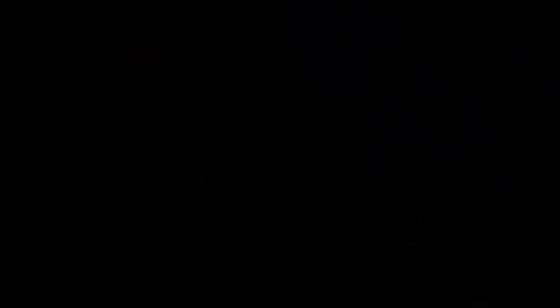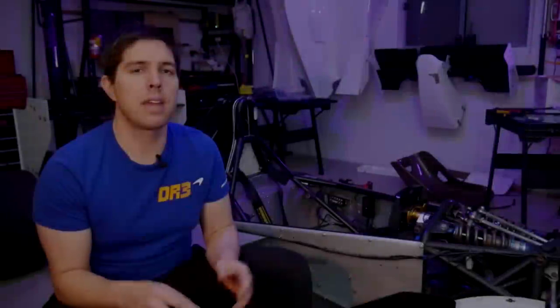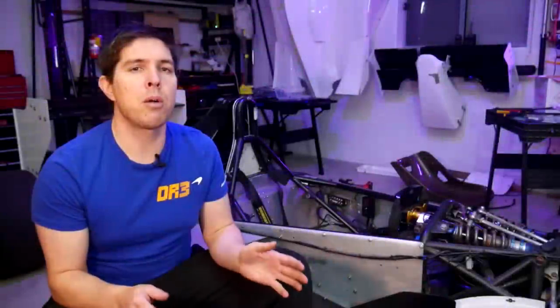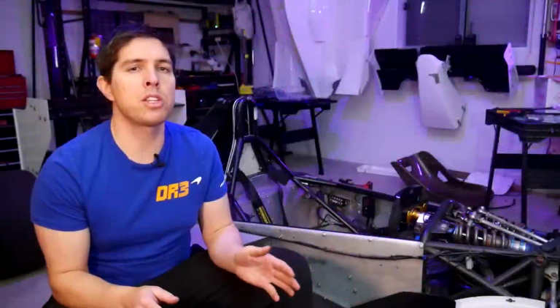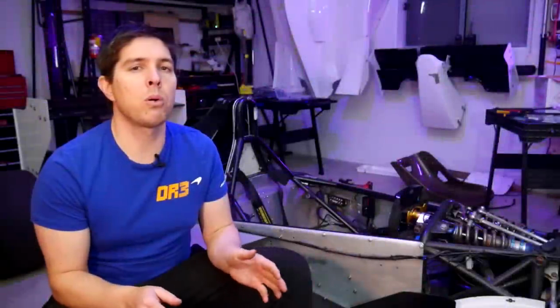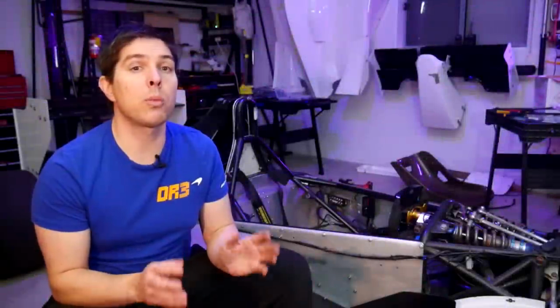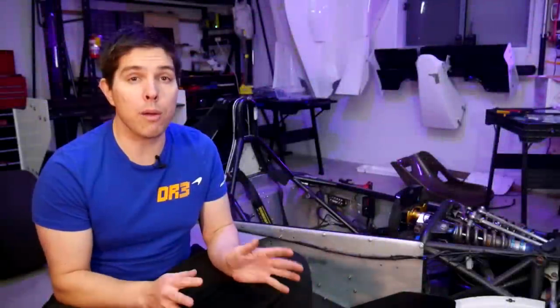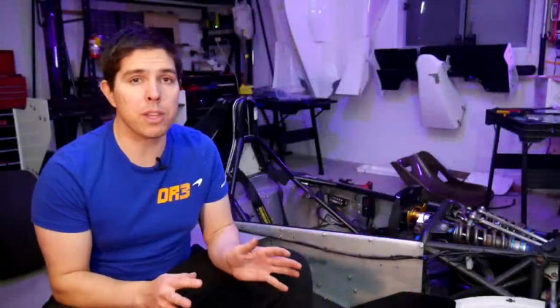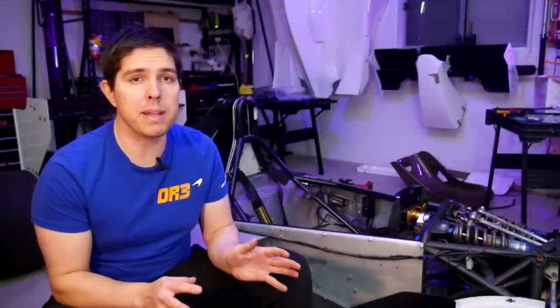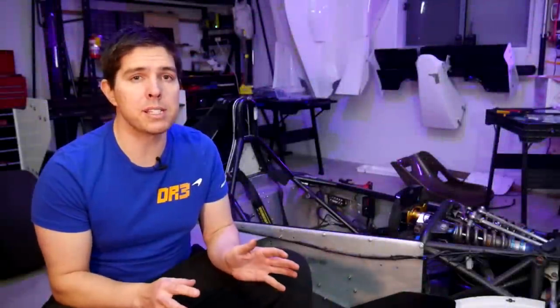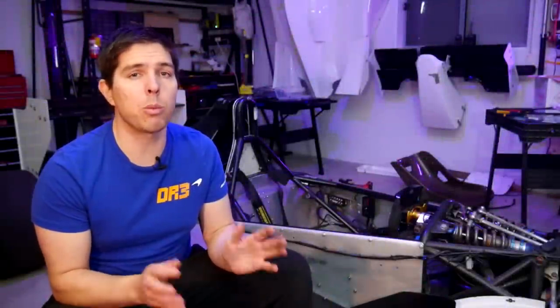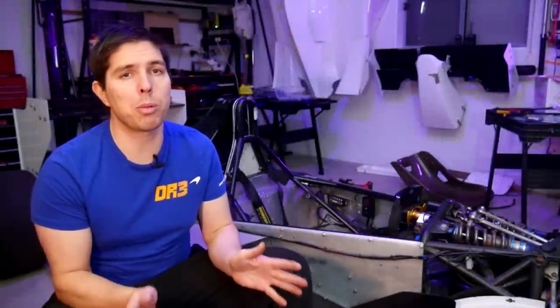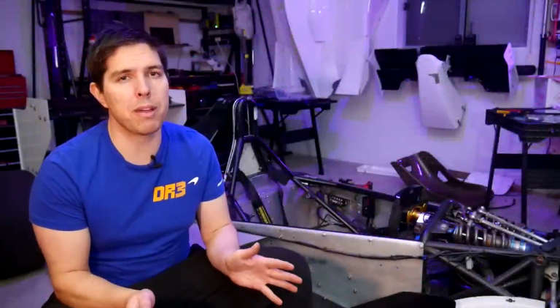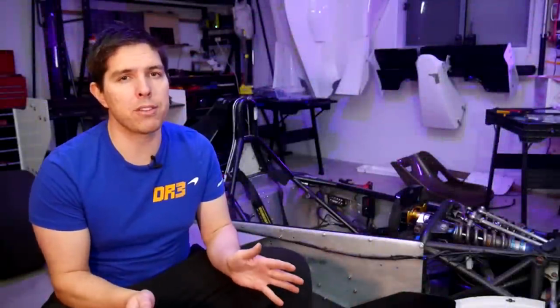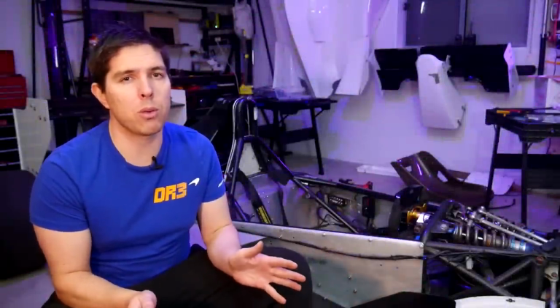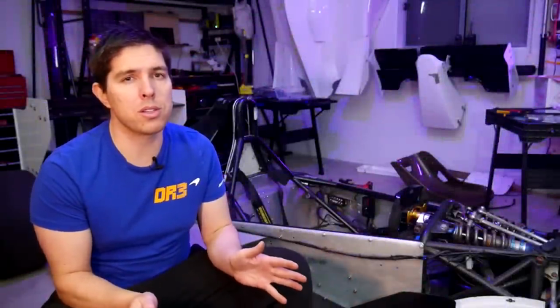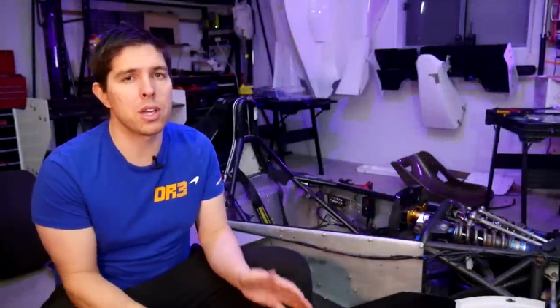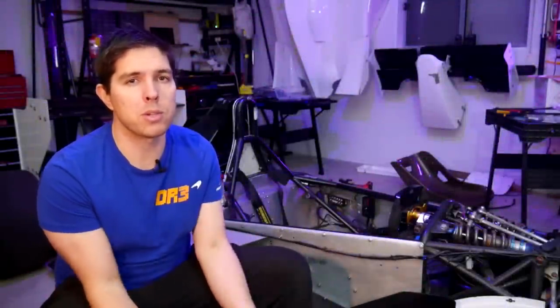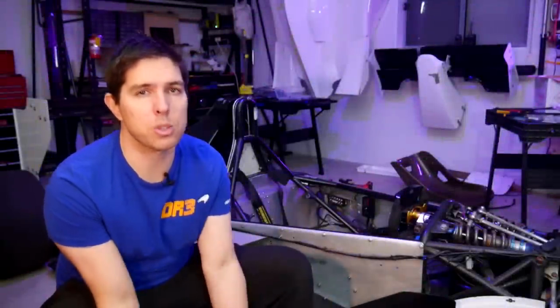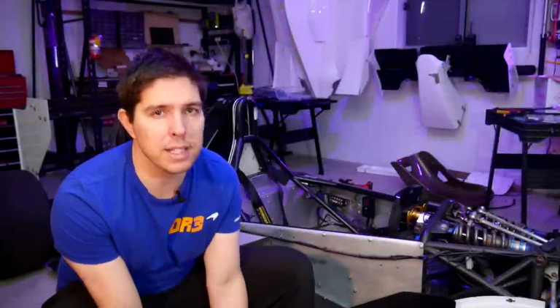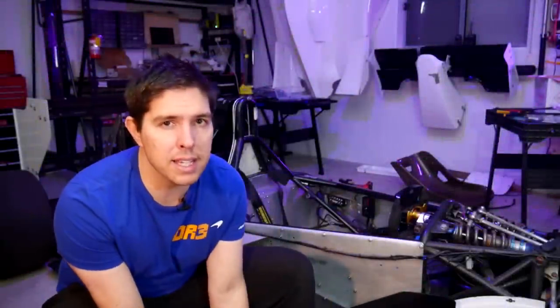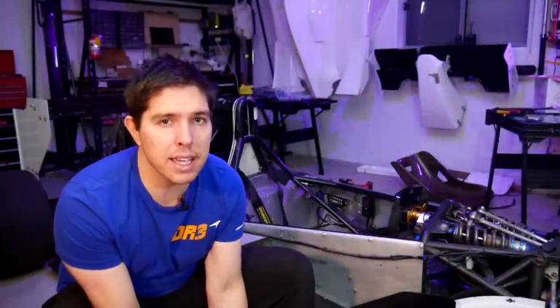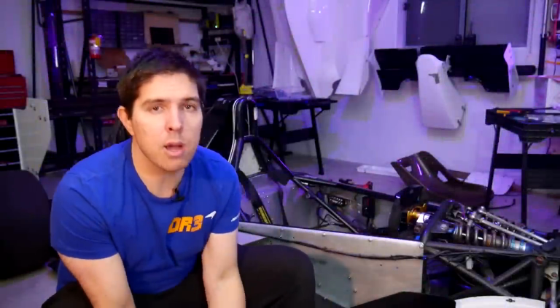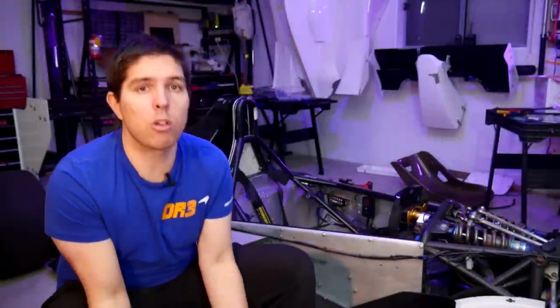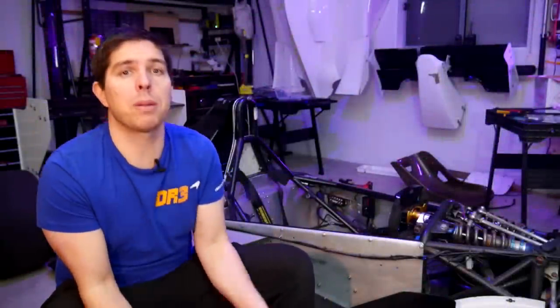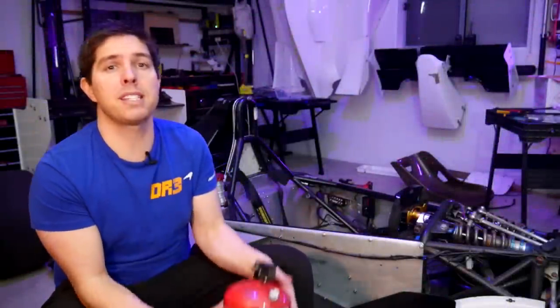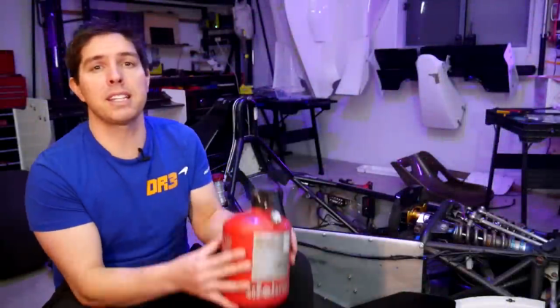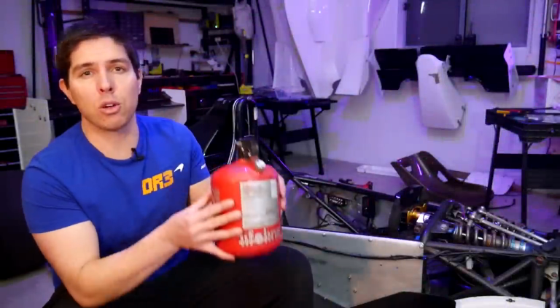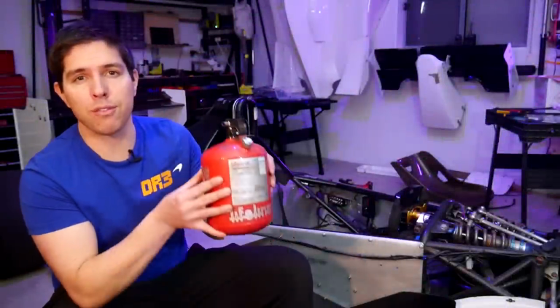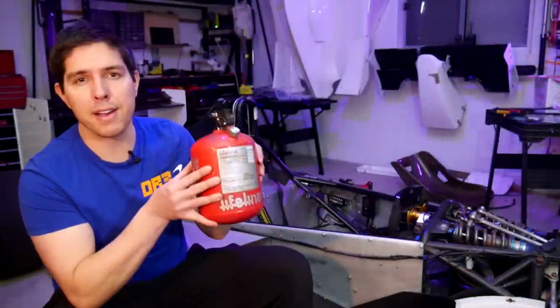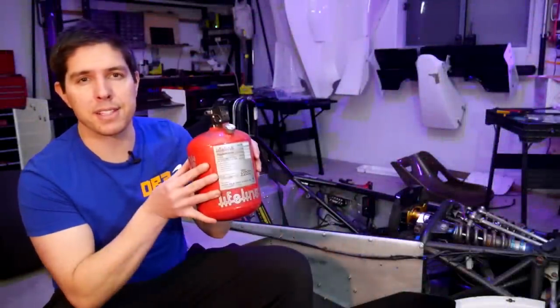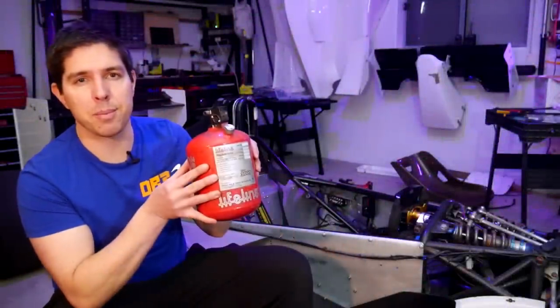In motorsport, we hope for the best, but we prepare for the worst, which is why today we're replacing this old fire system.